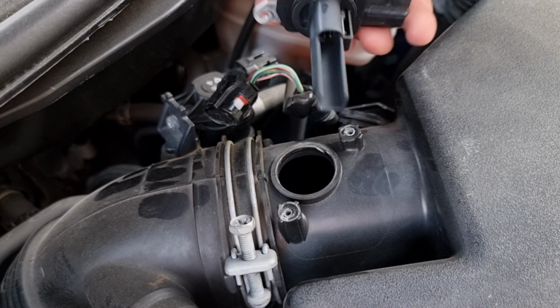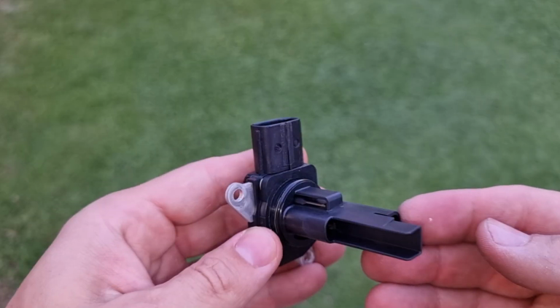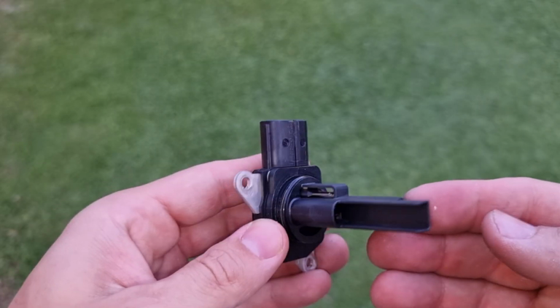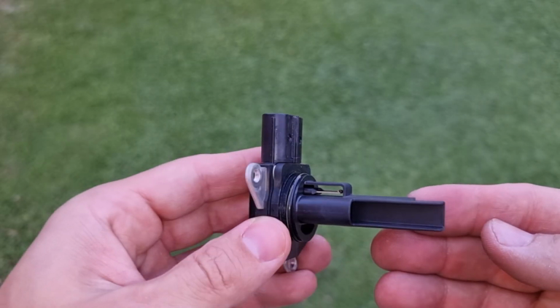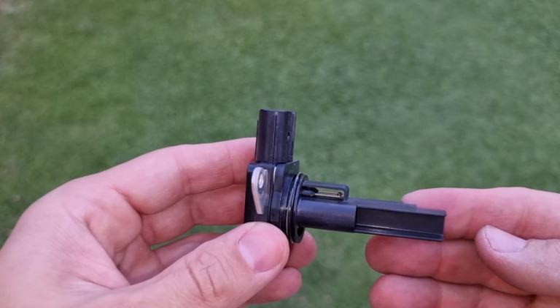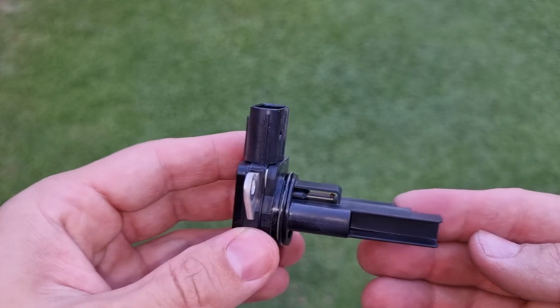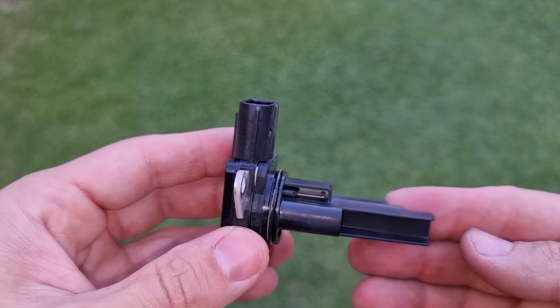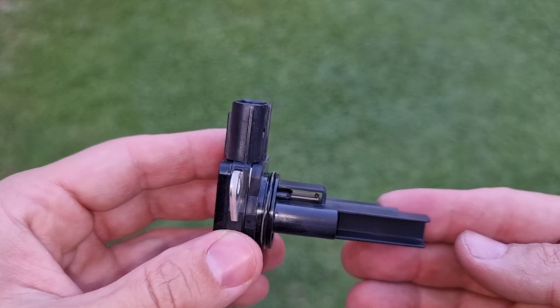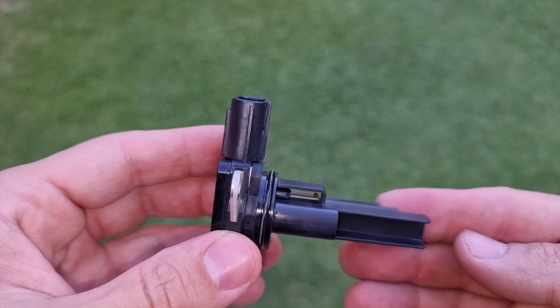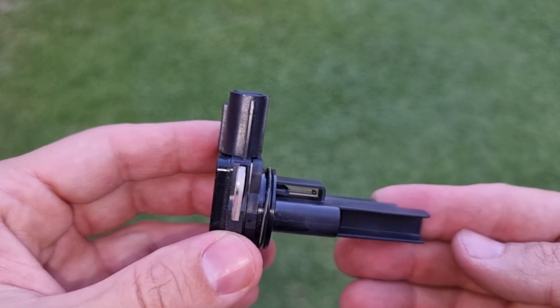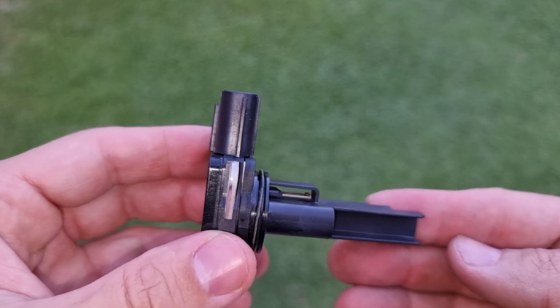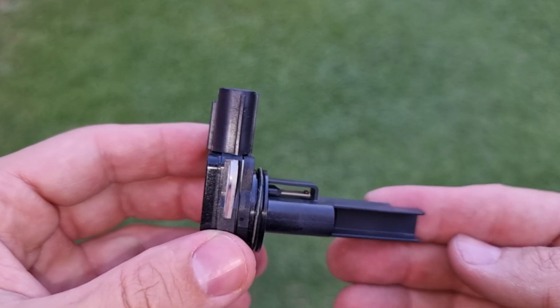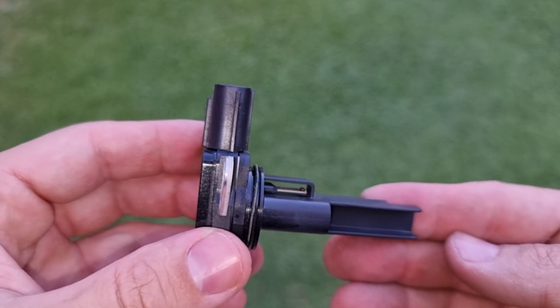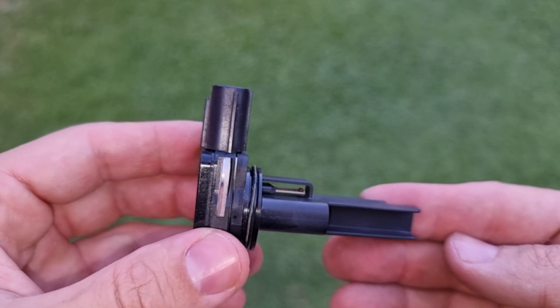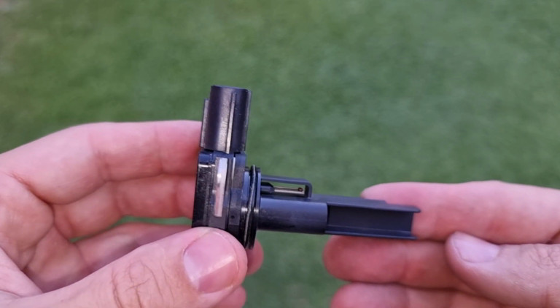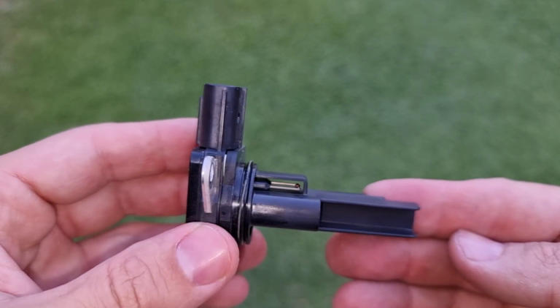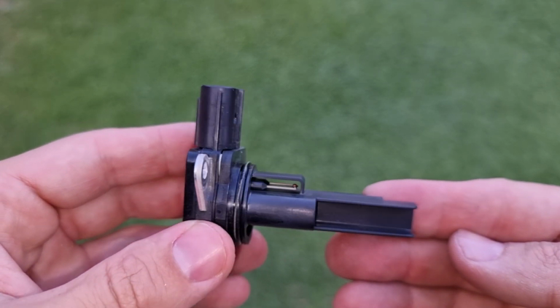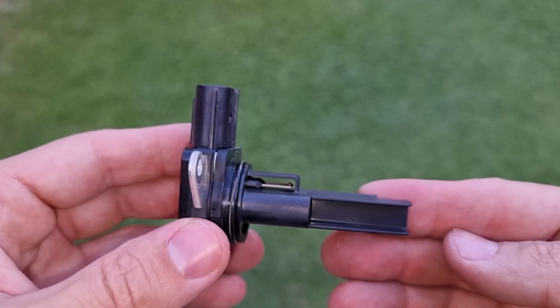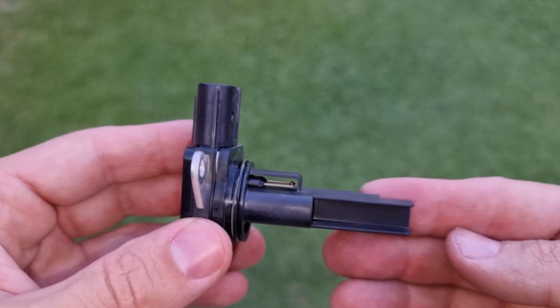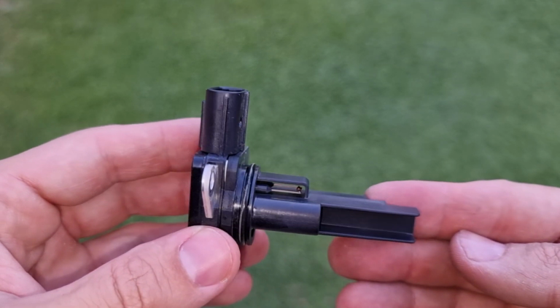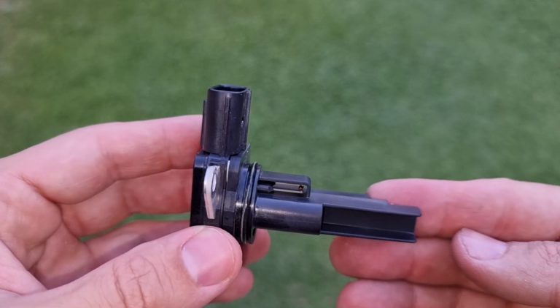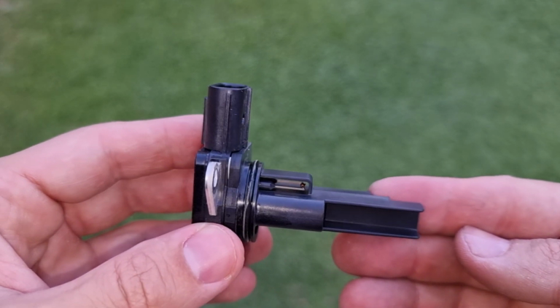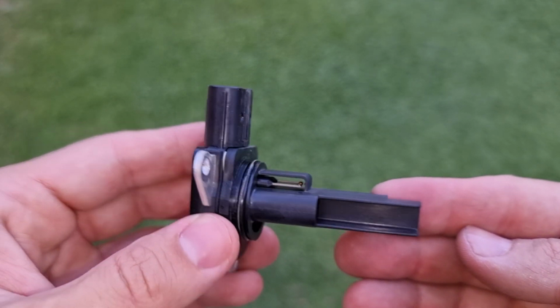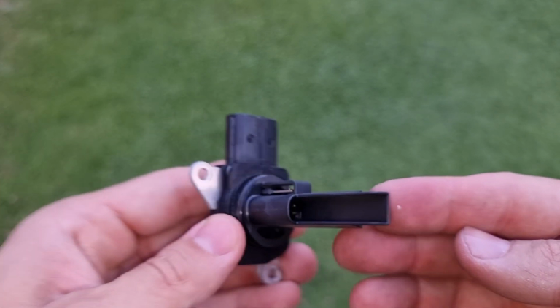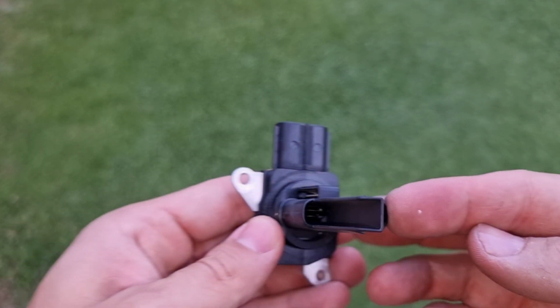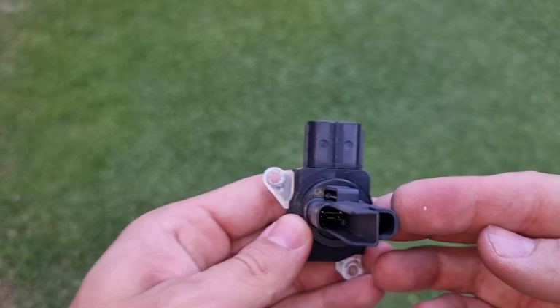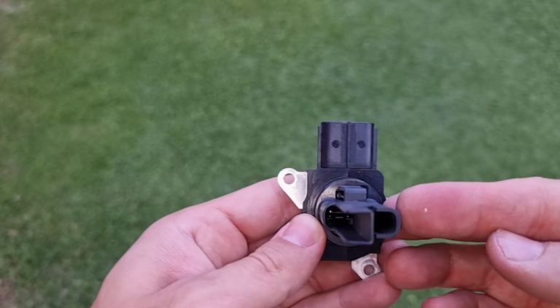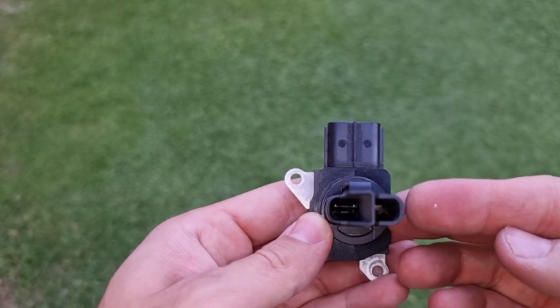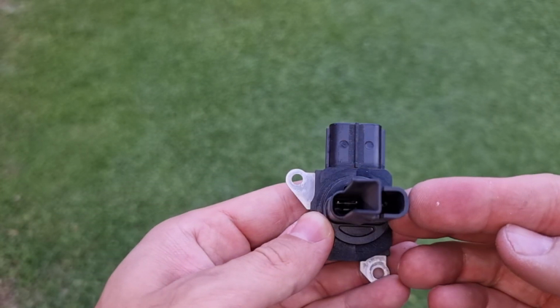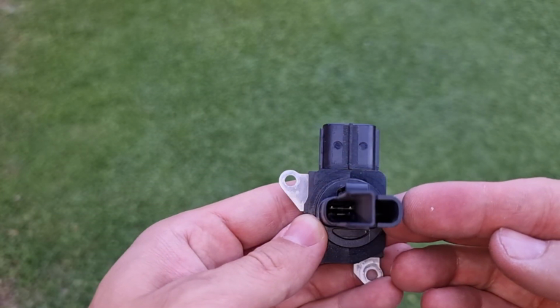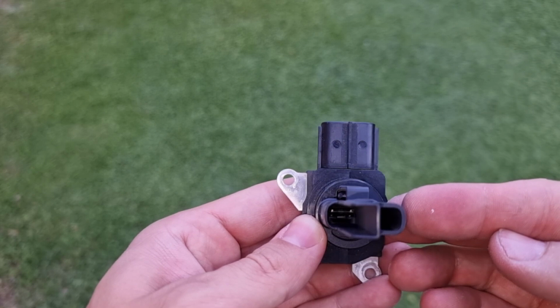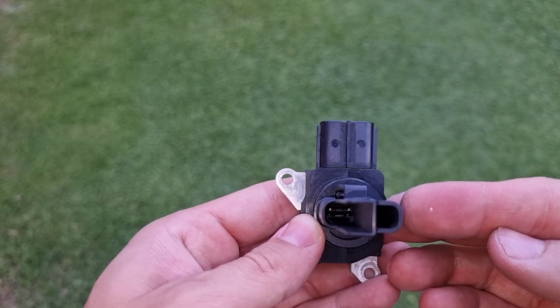If you look closer, these thin wires are sensing the air, so we're gonna clean them. Here's one here, and here's another one.